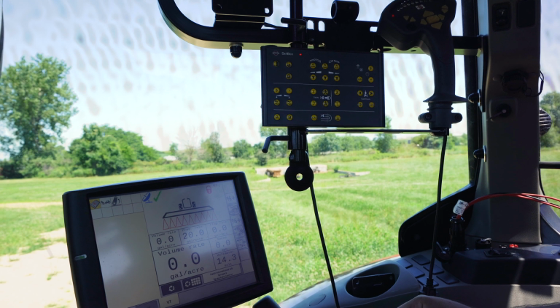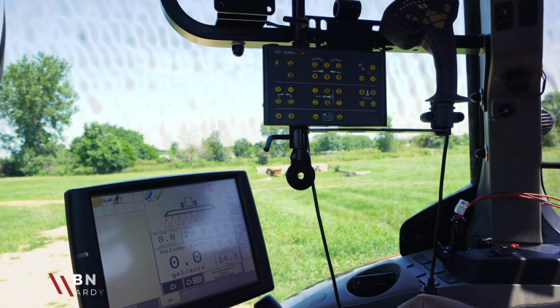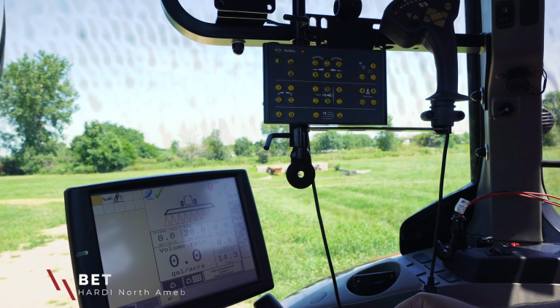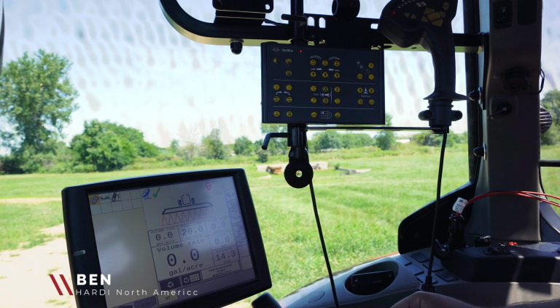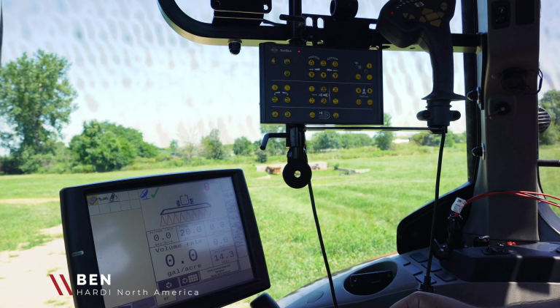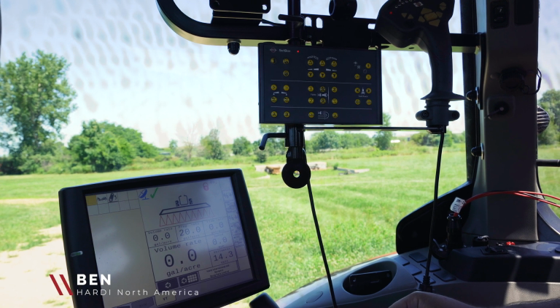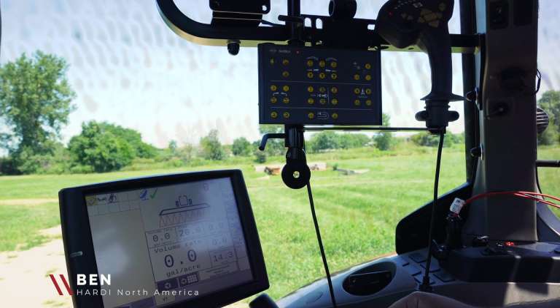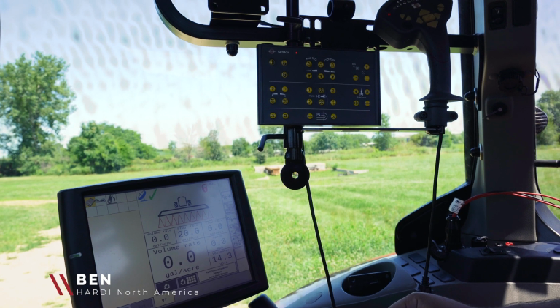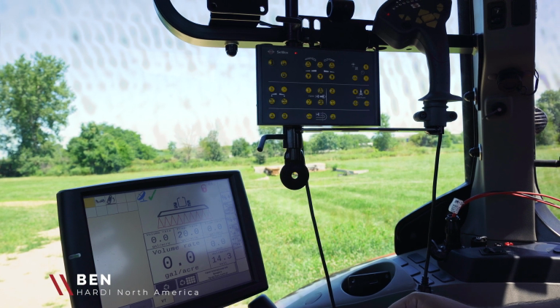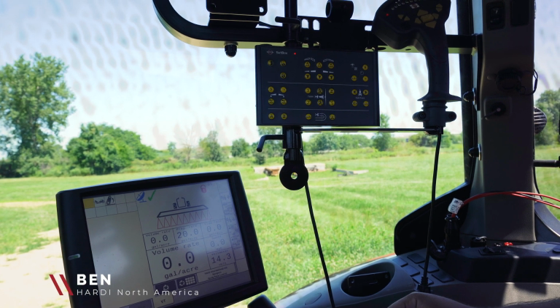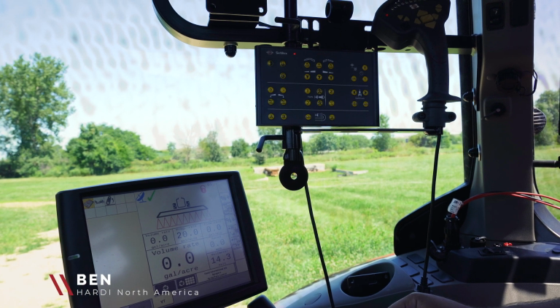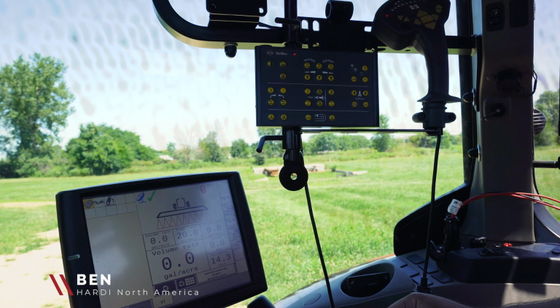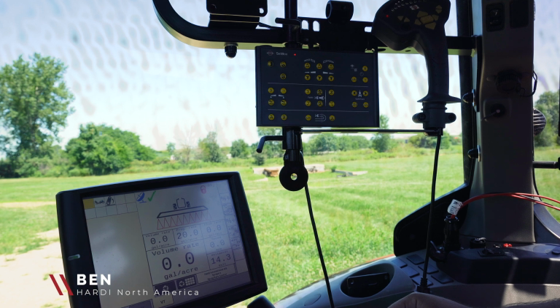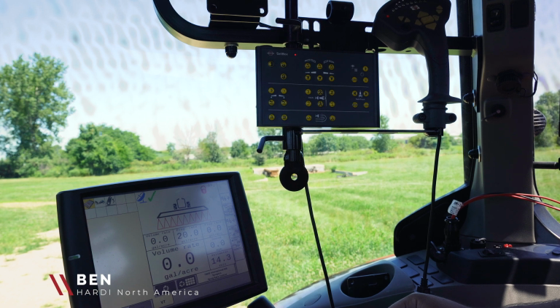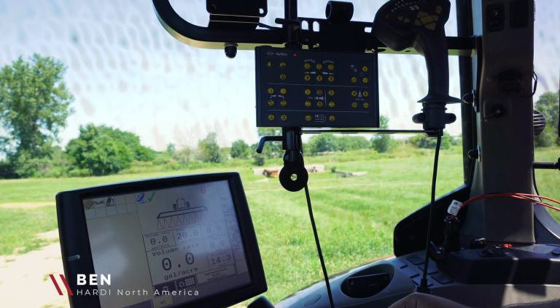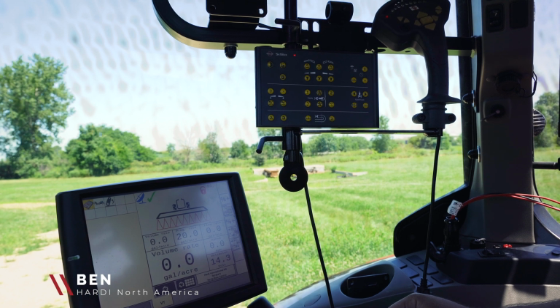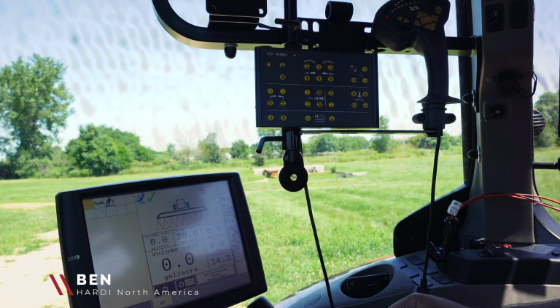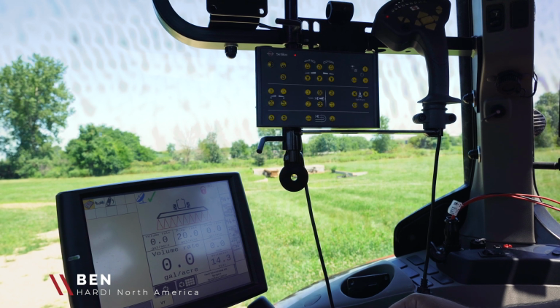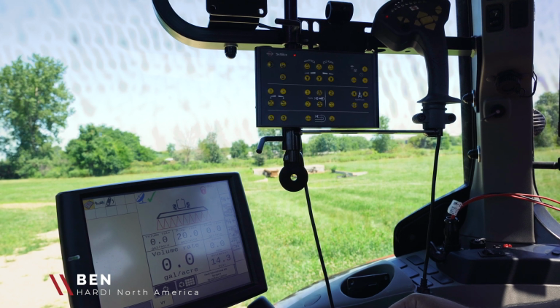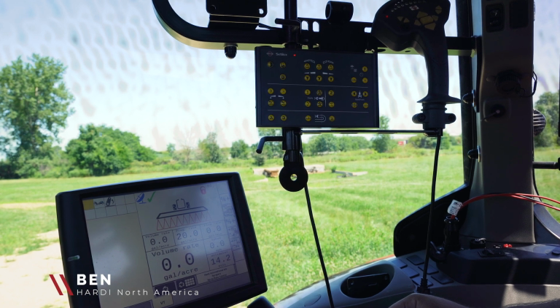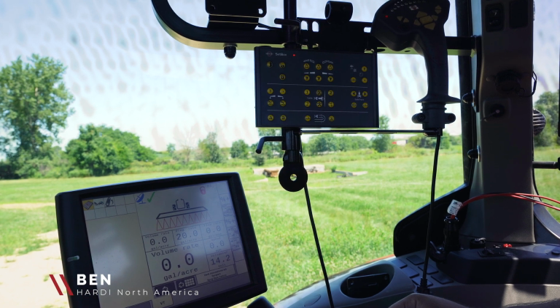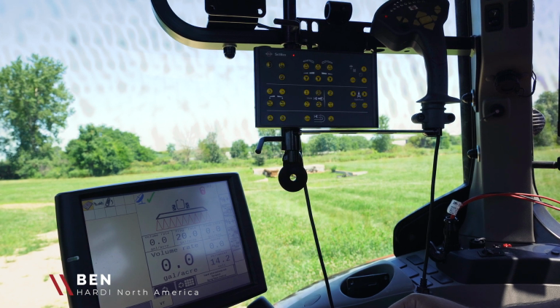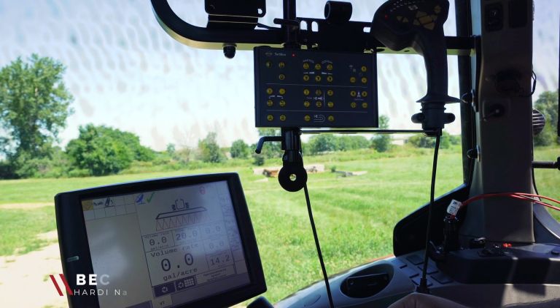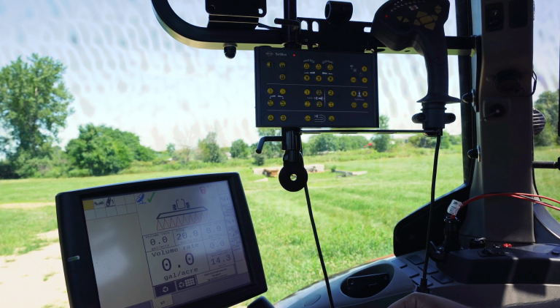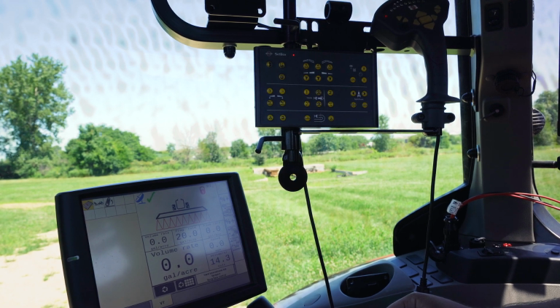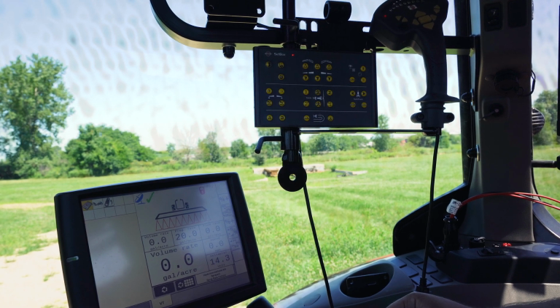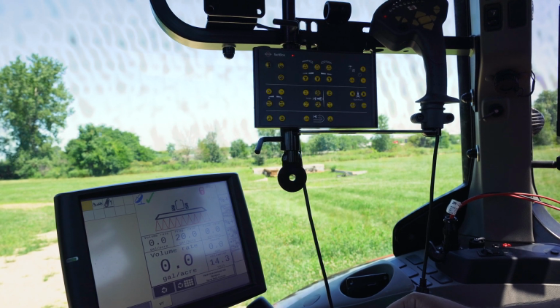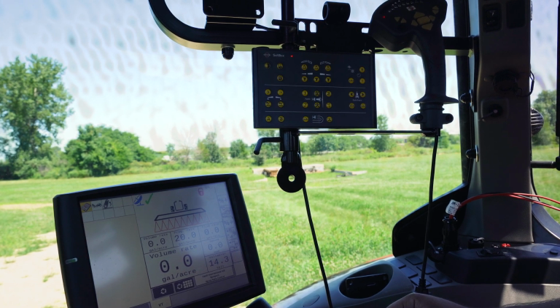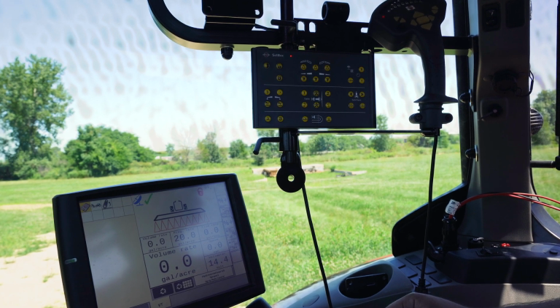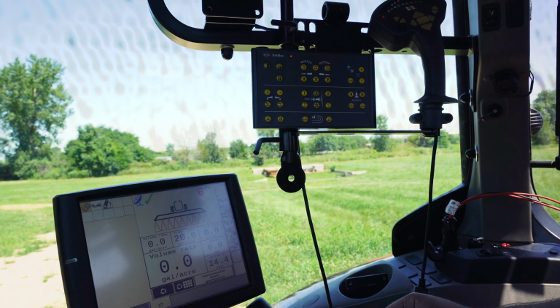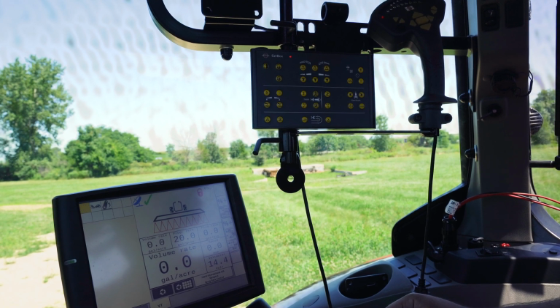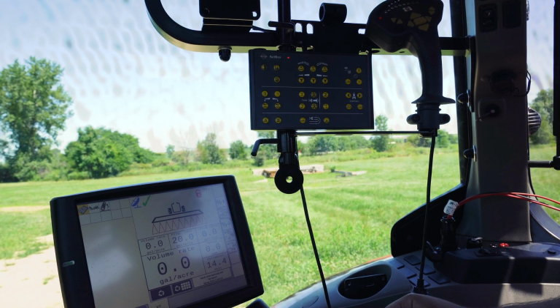Hi, this is Ben Kinzenbaugh with Hardy North America. In this portion of the pre-delivery, we're going to look at the initial folding and unfolding of the boom.